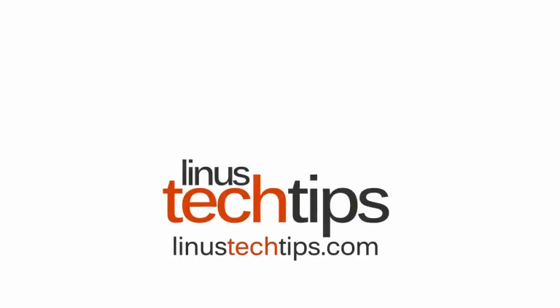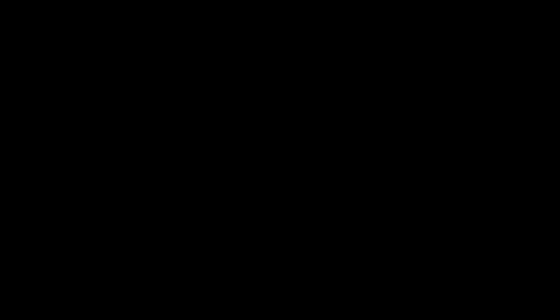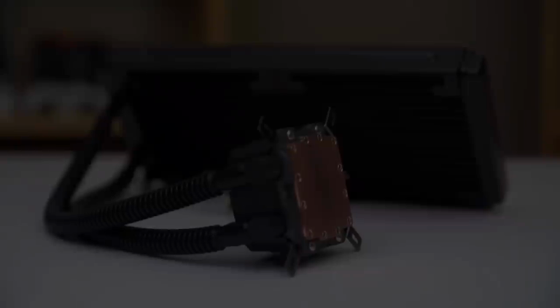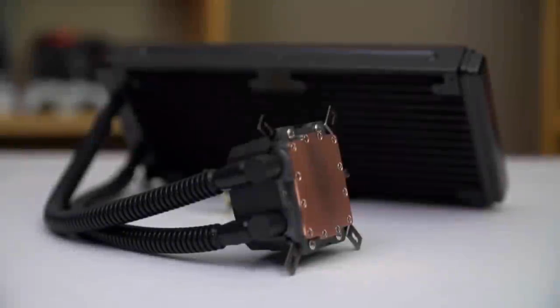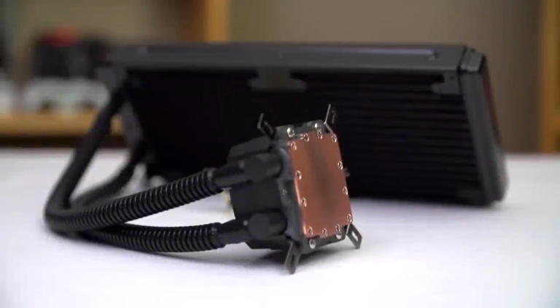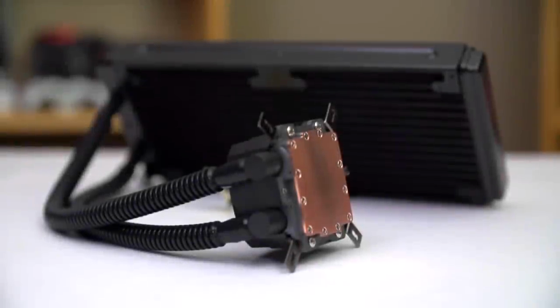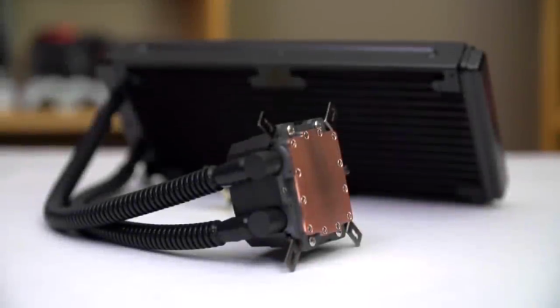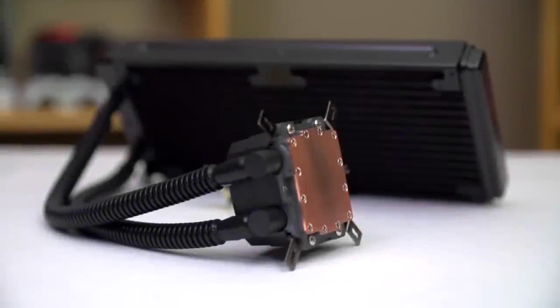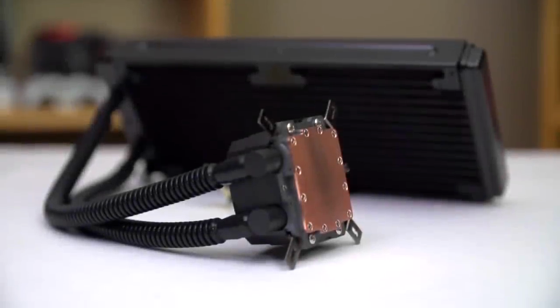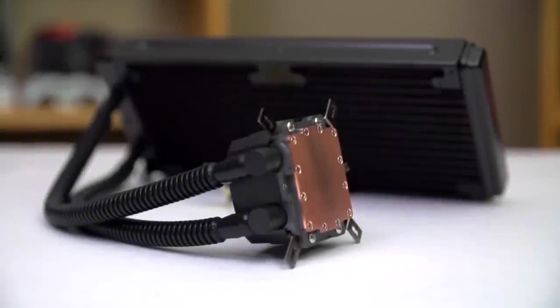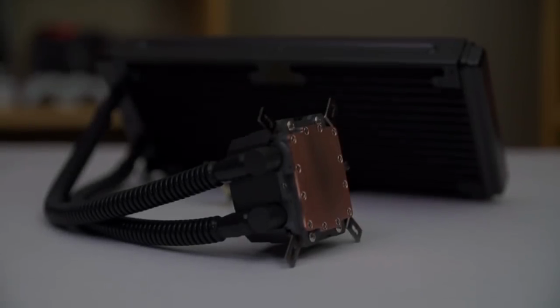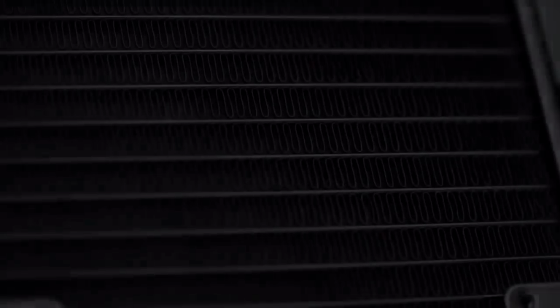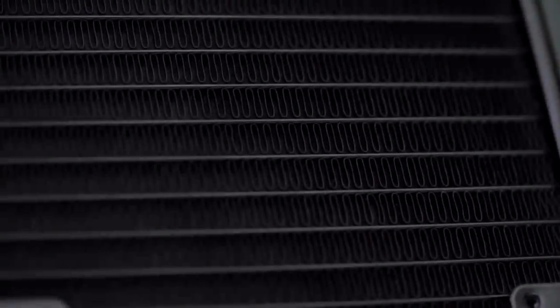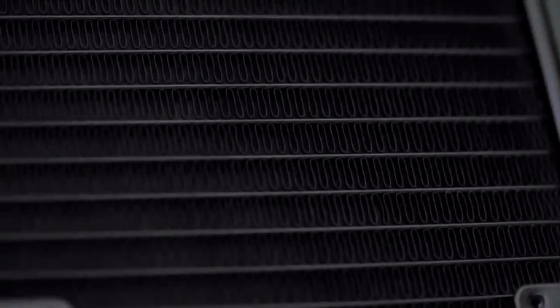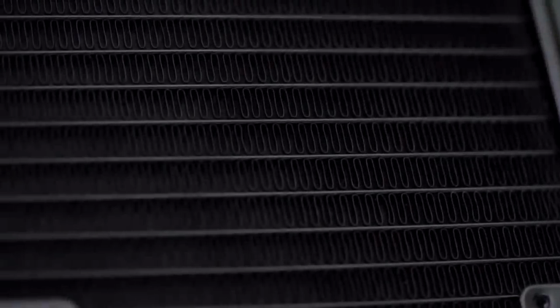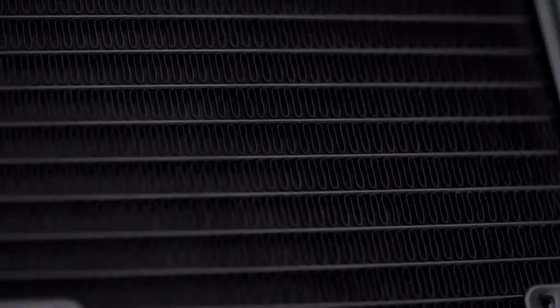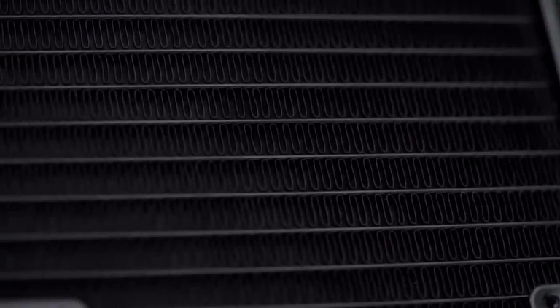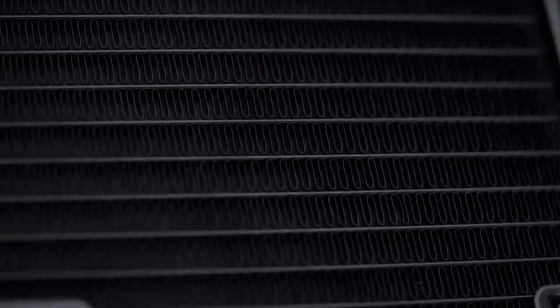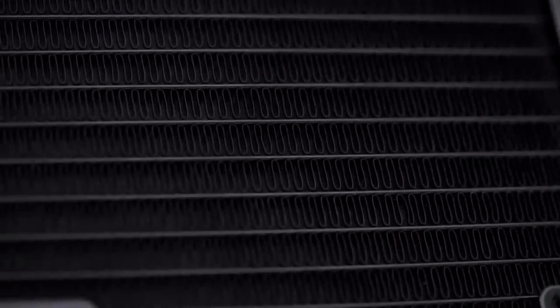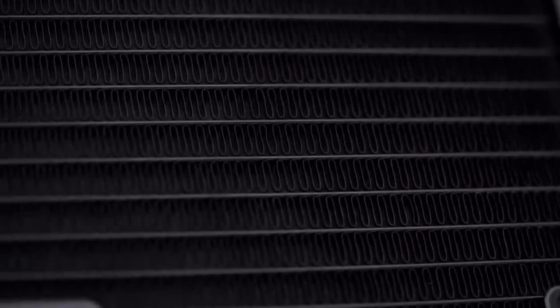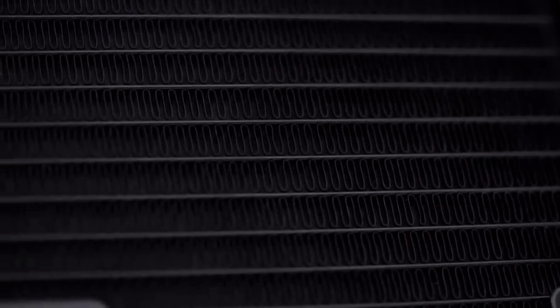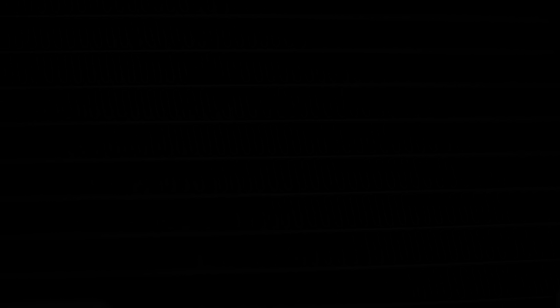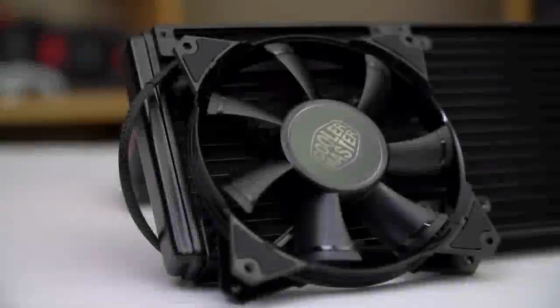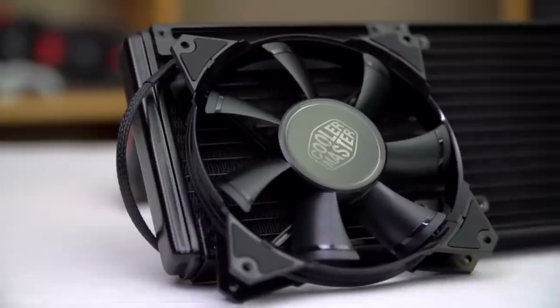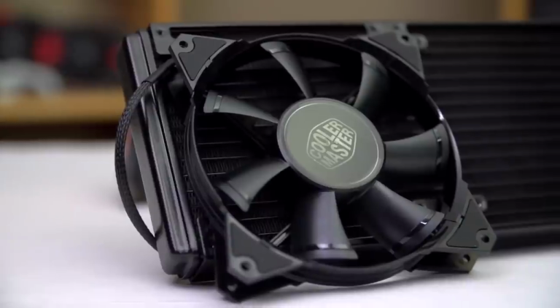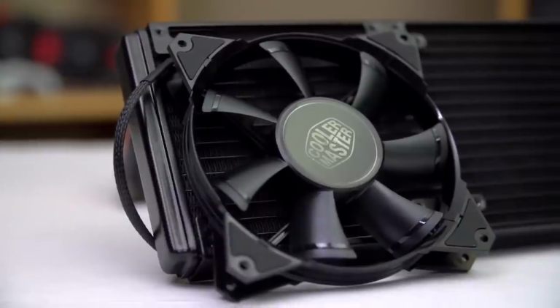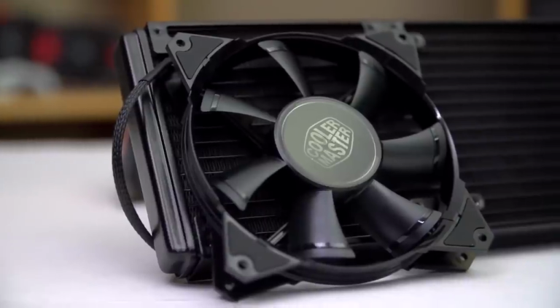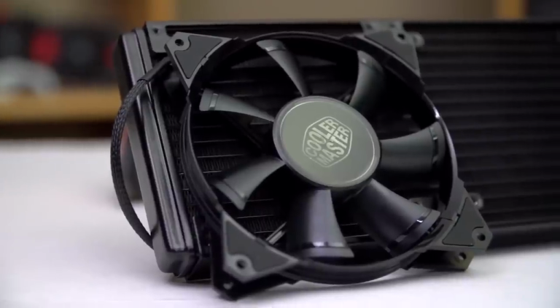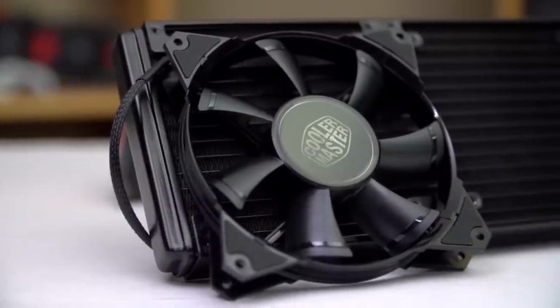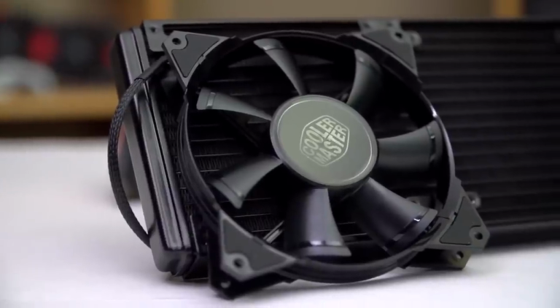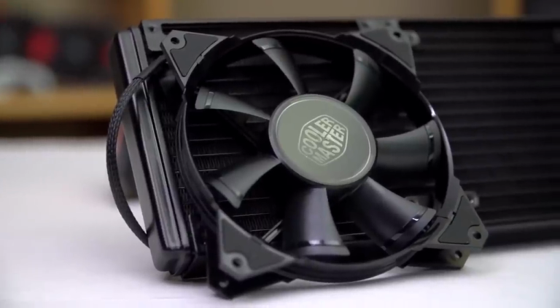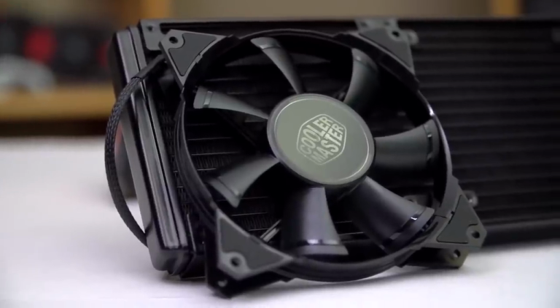Cooler Master Neptune series CPU coolers are available in a variety of radiator sizes to perfectly suit your next build. Click now to learn more.